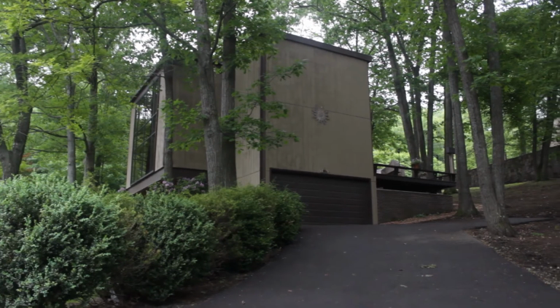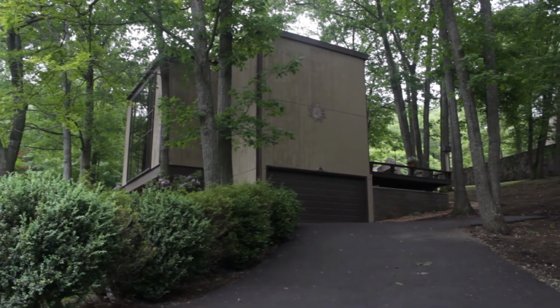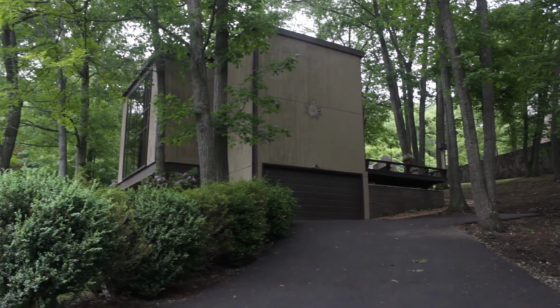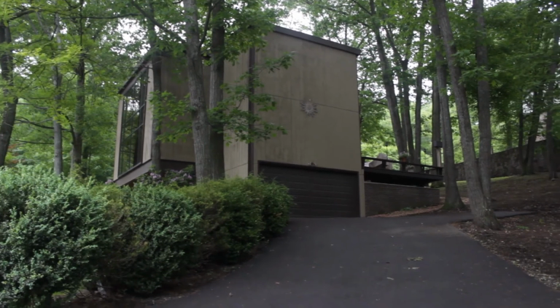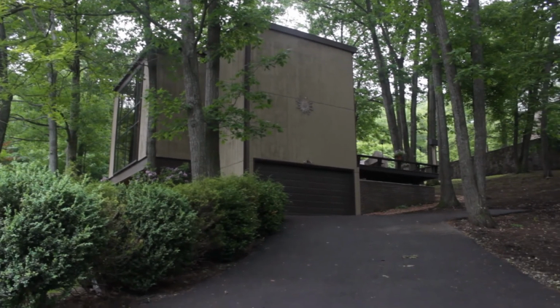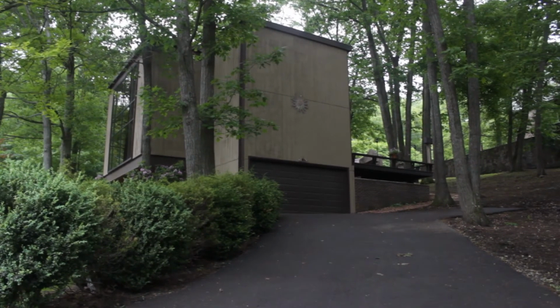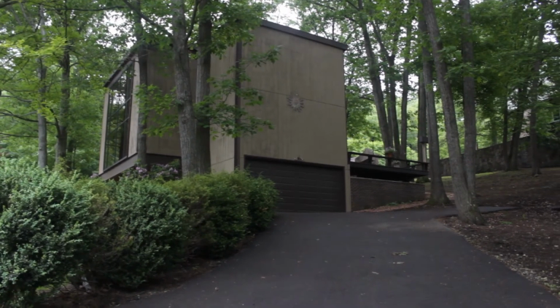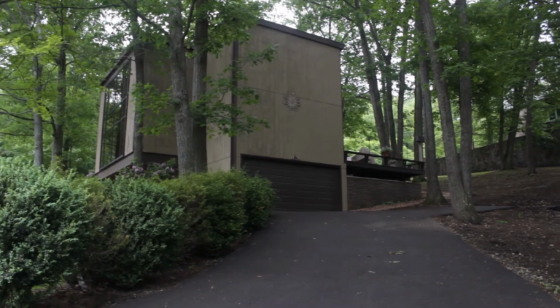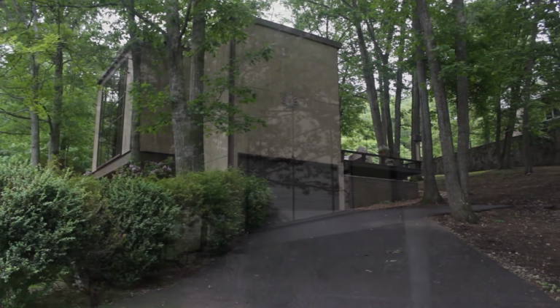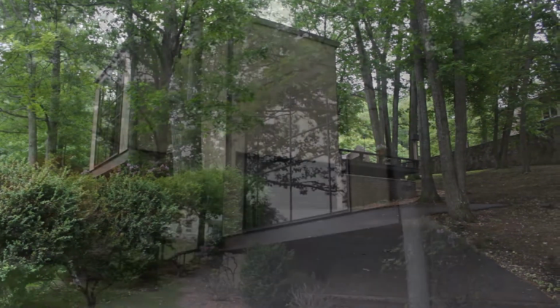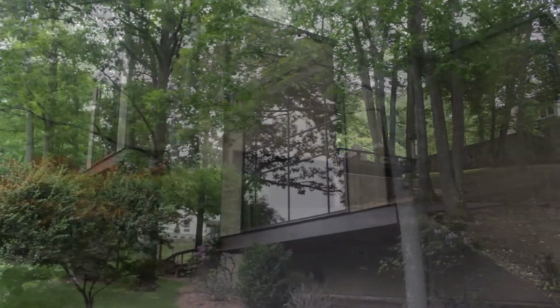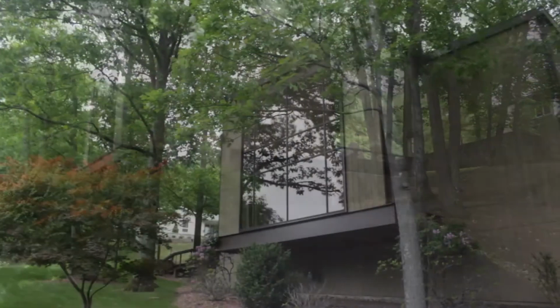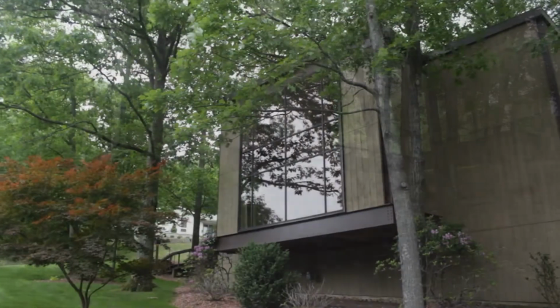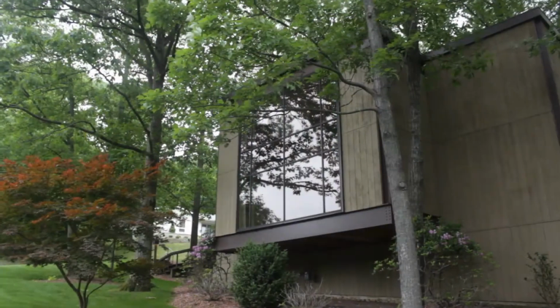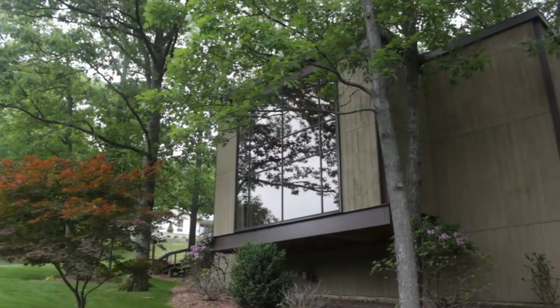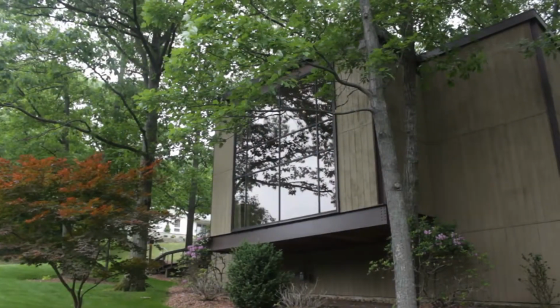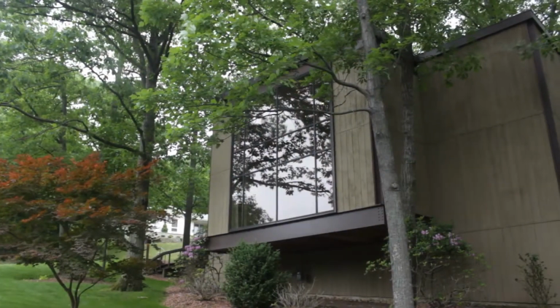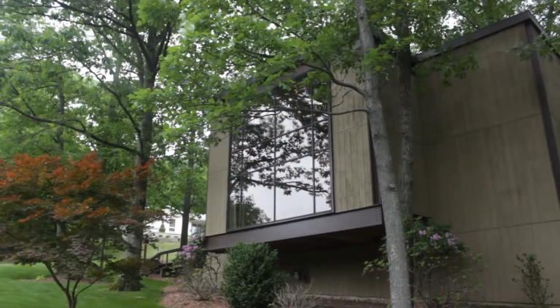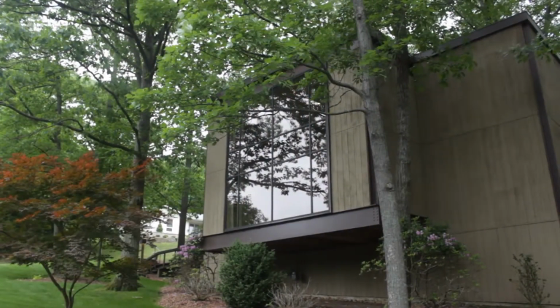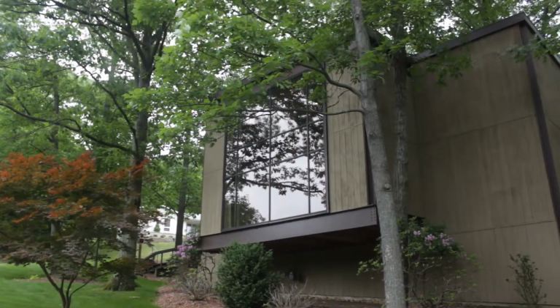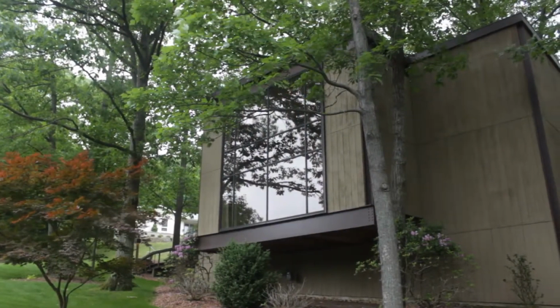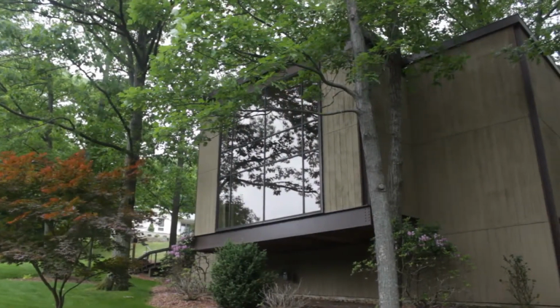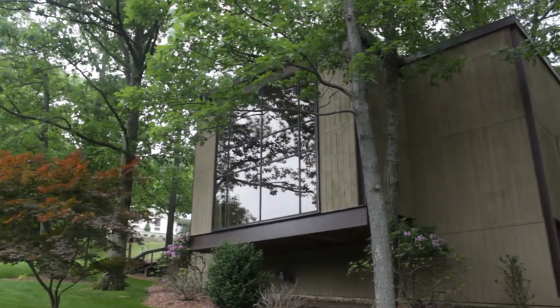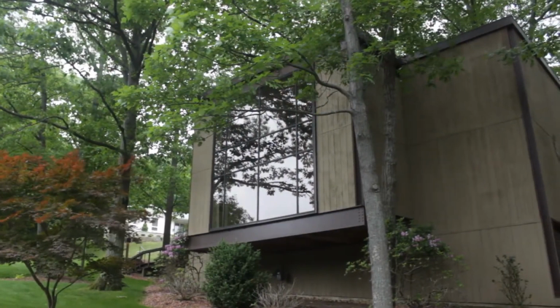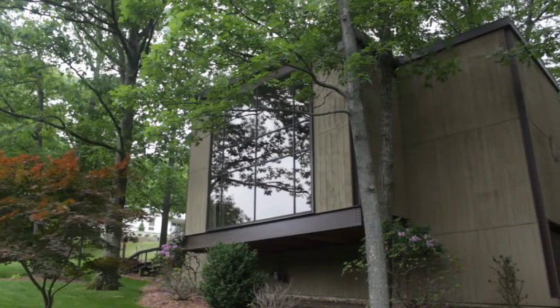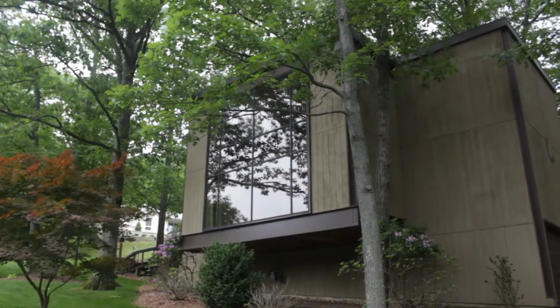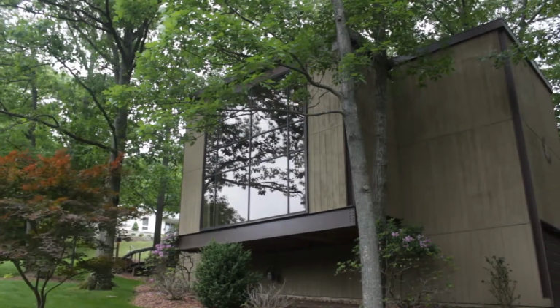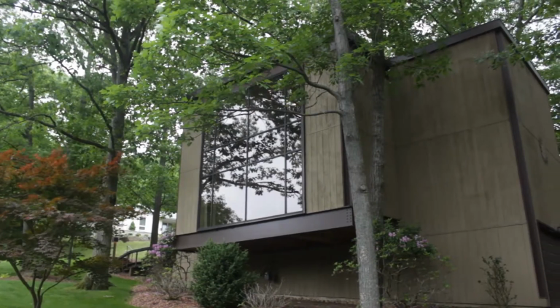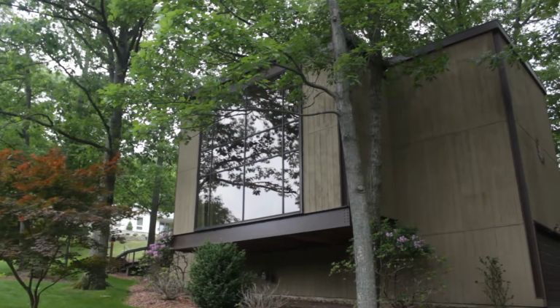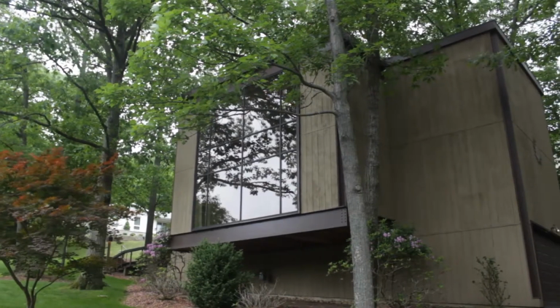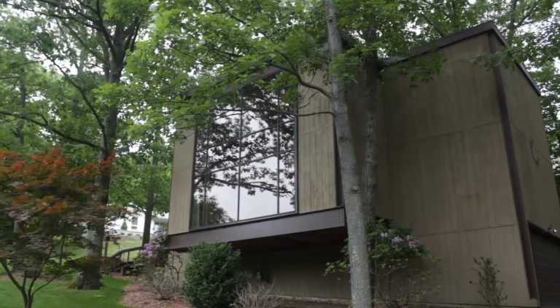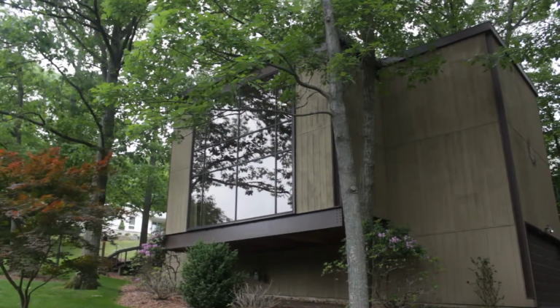There are four bedrooms and two and a half baths in this contemporary that was built to last at 112 East Hampton Road in Binghamton.